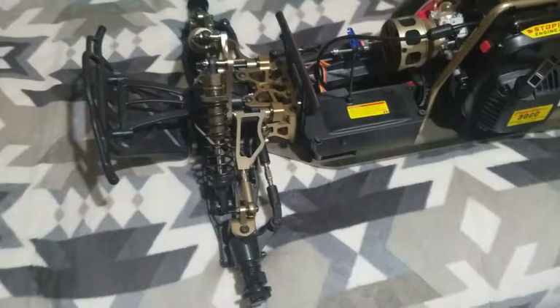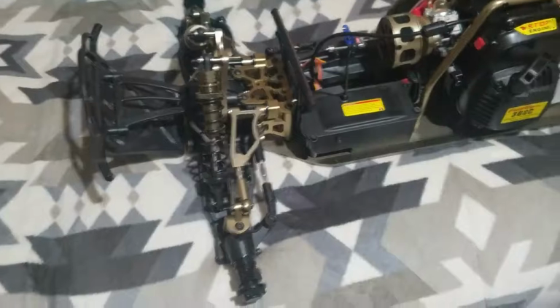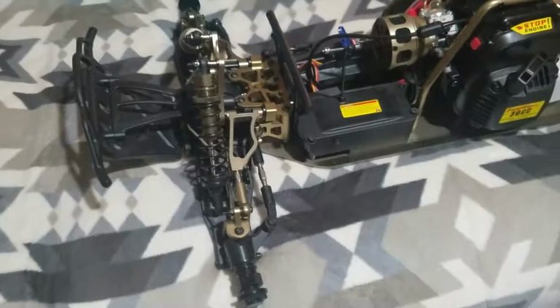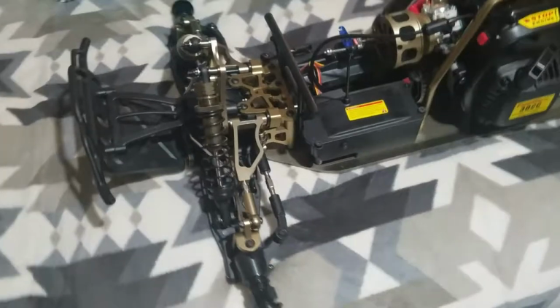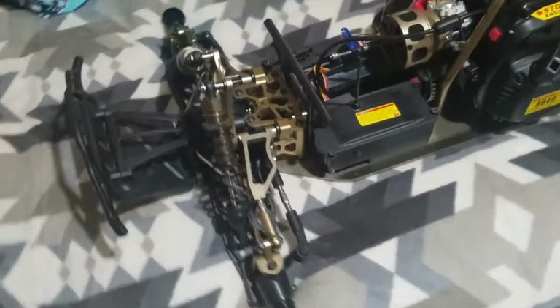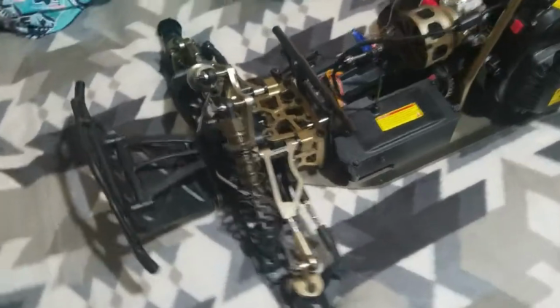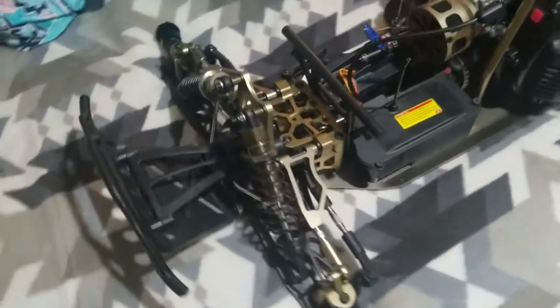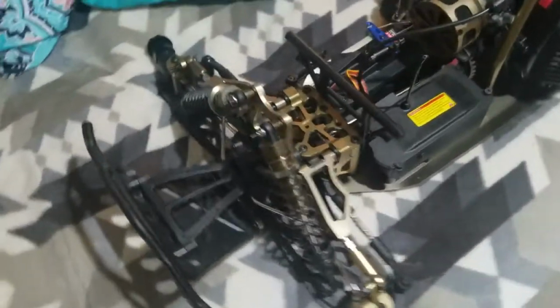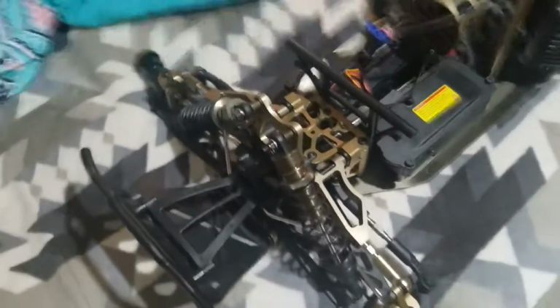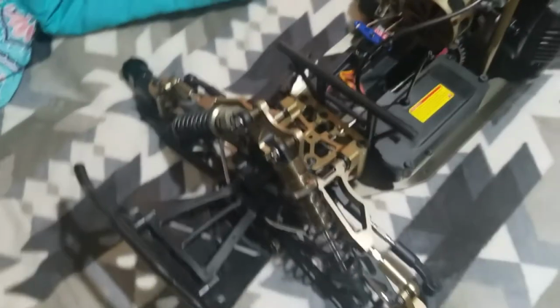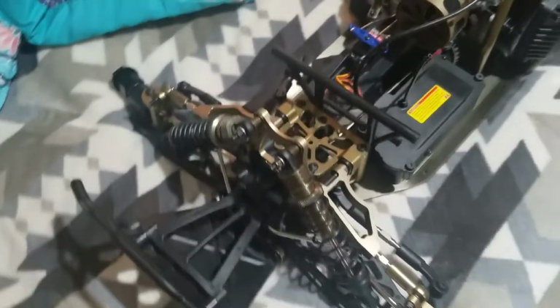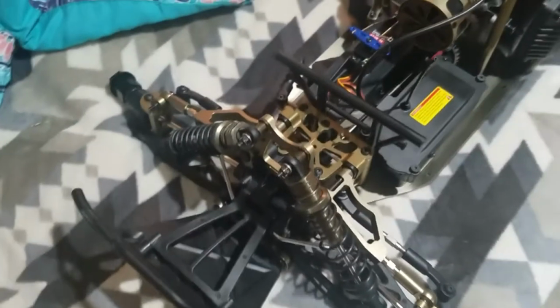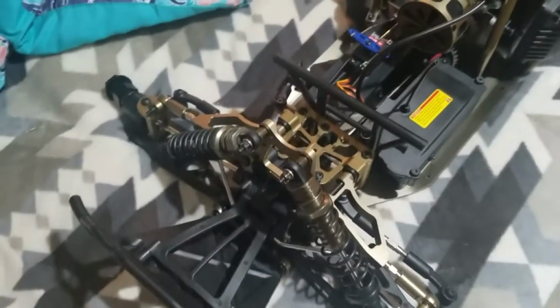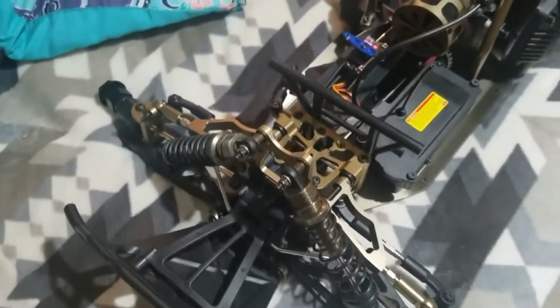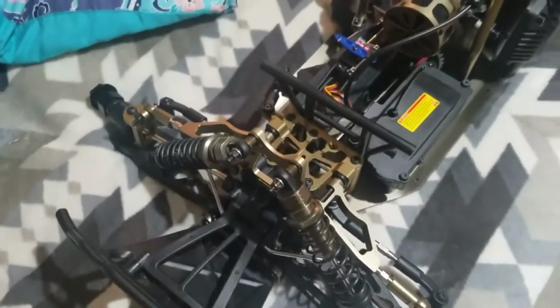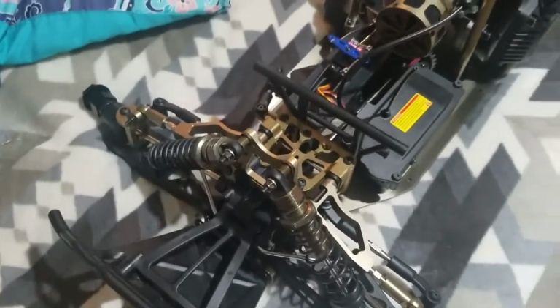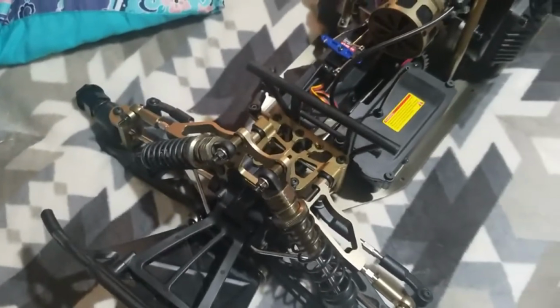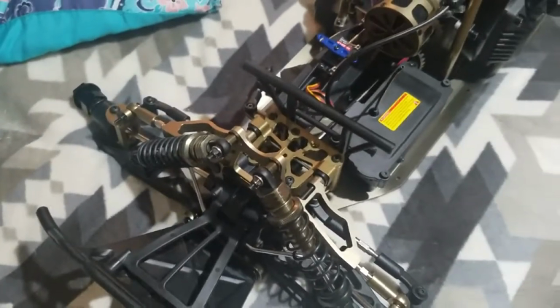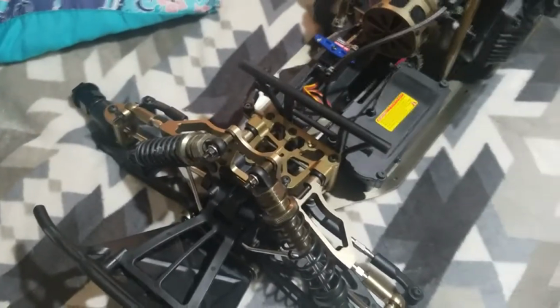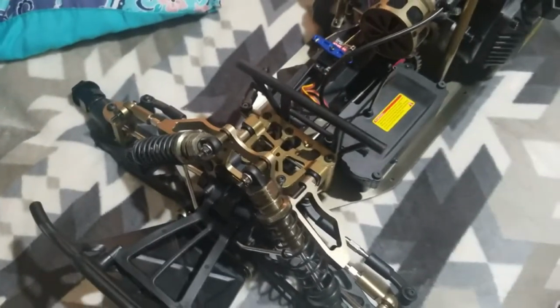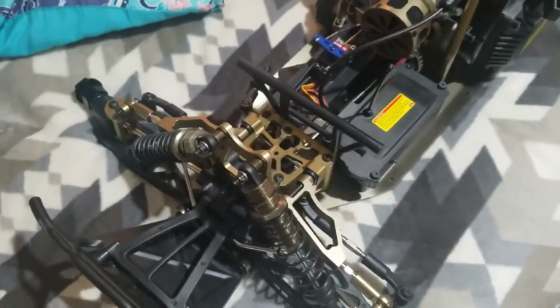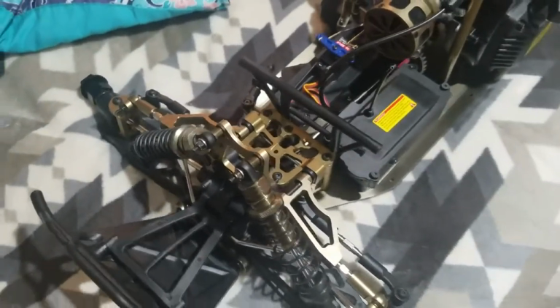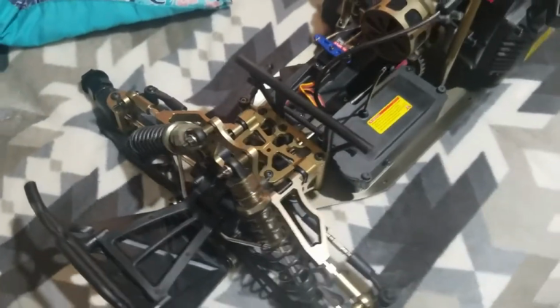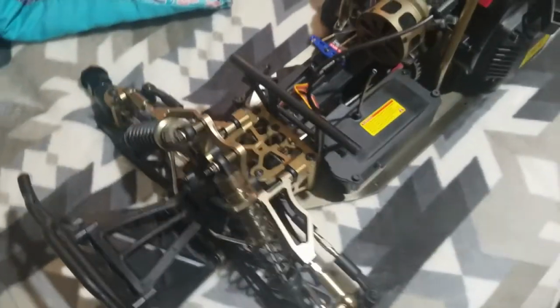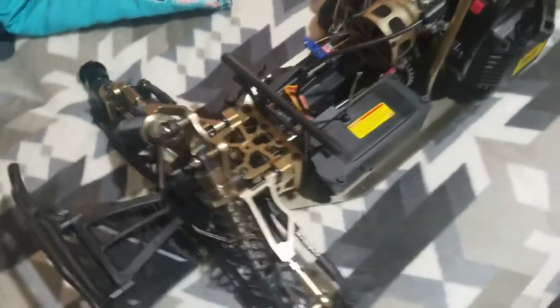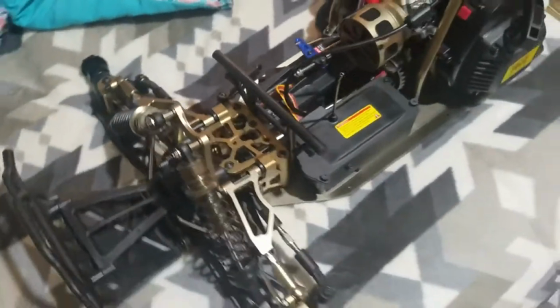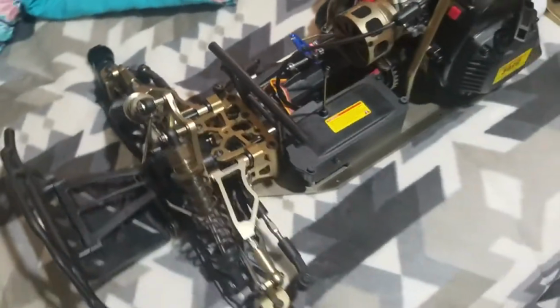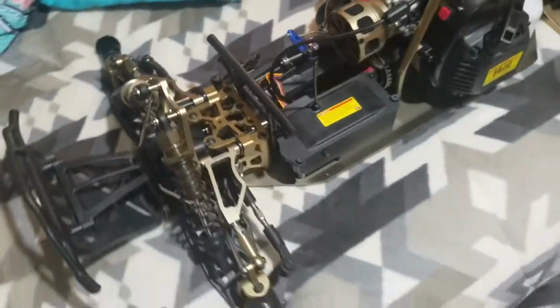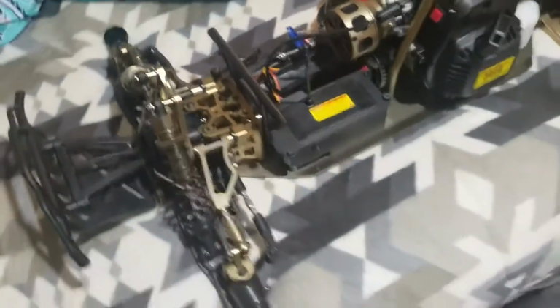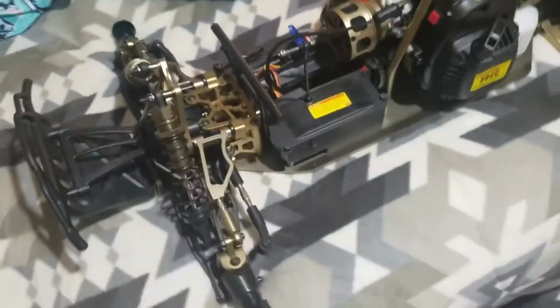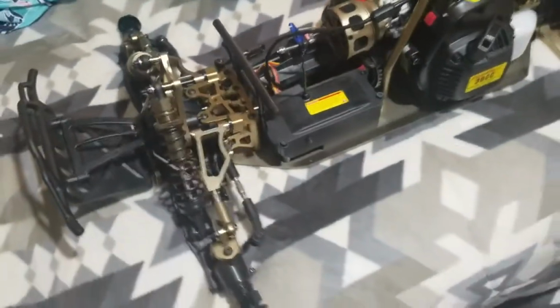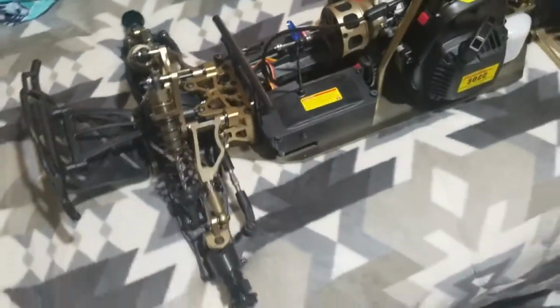This is my Red Cat Samara. I'm going over a few upgrades I've done.